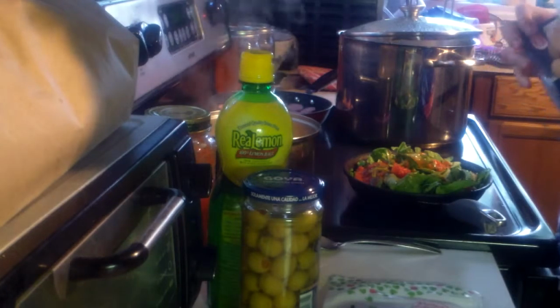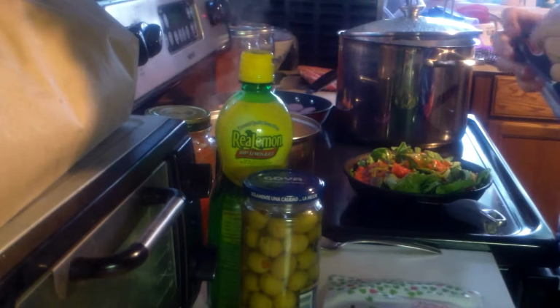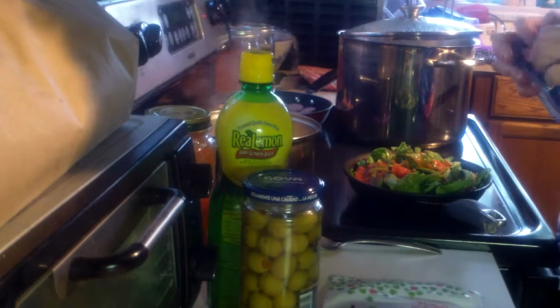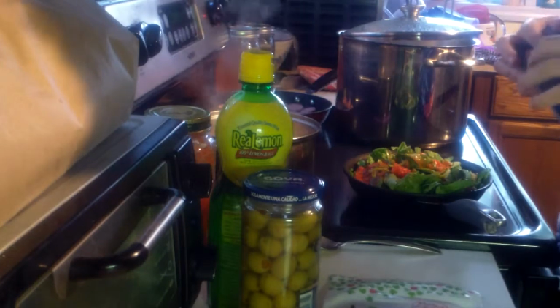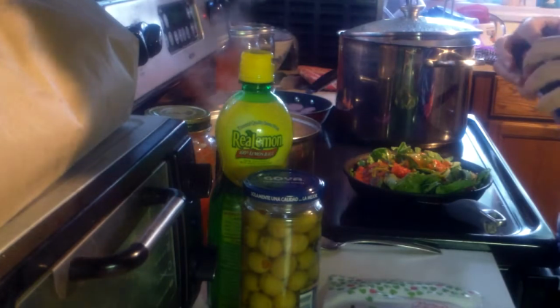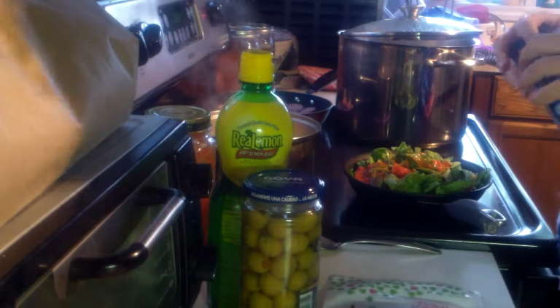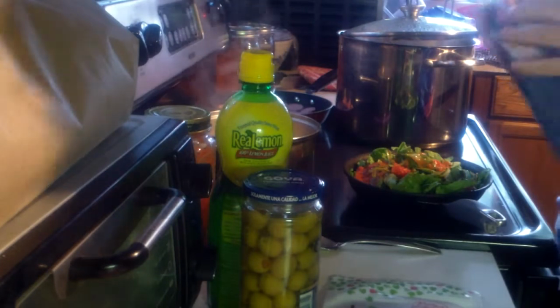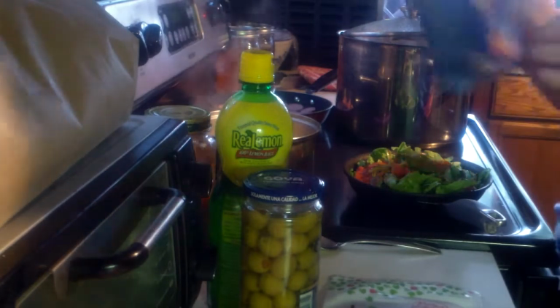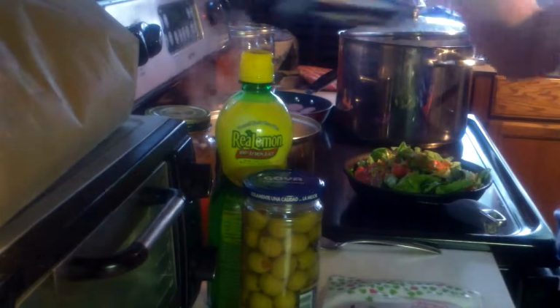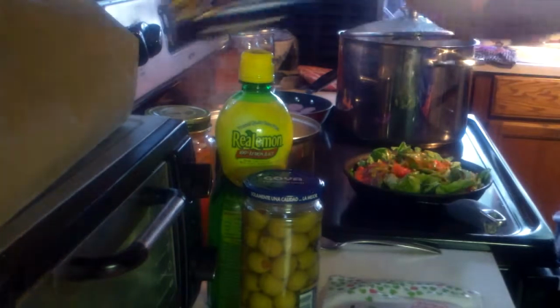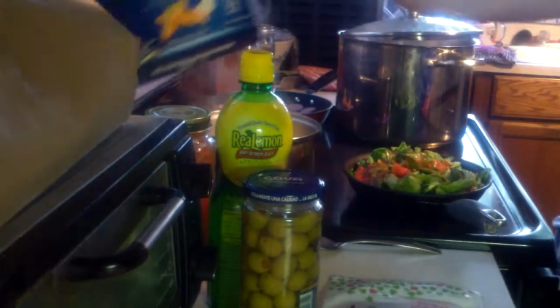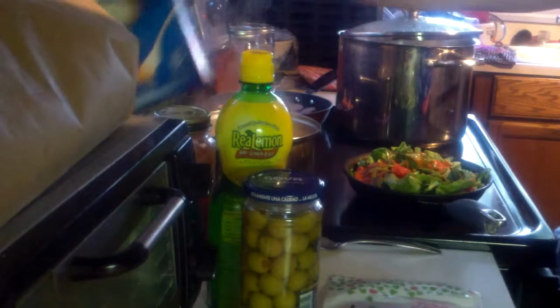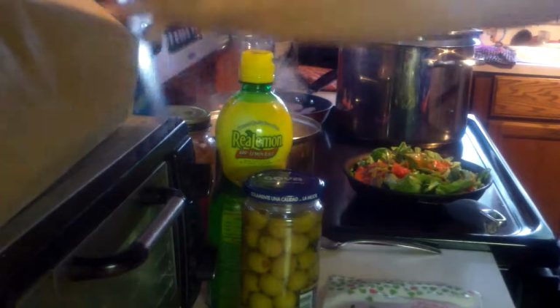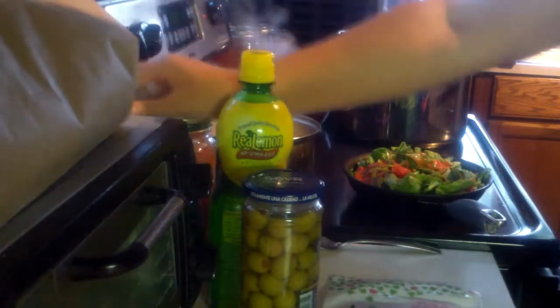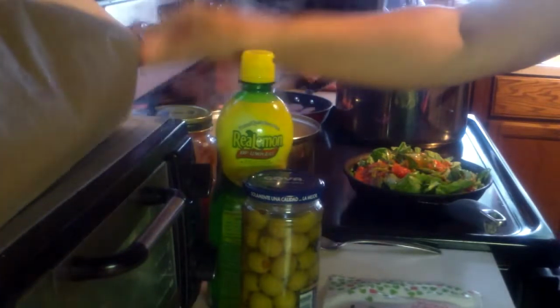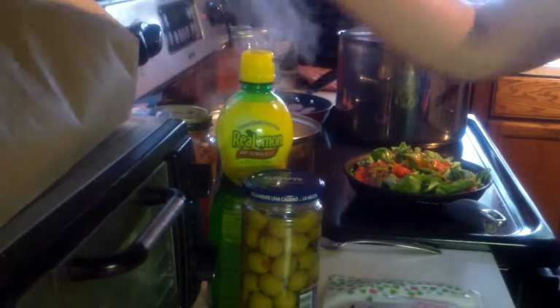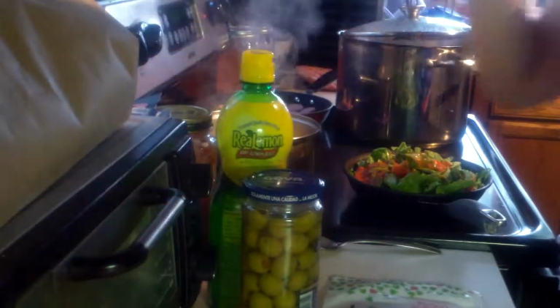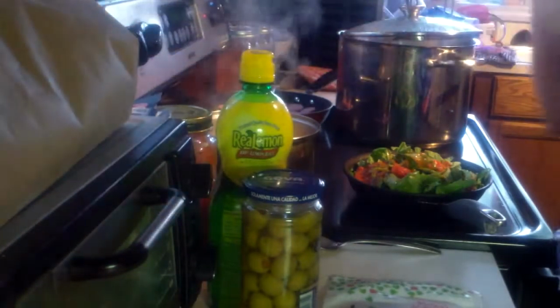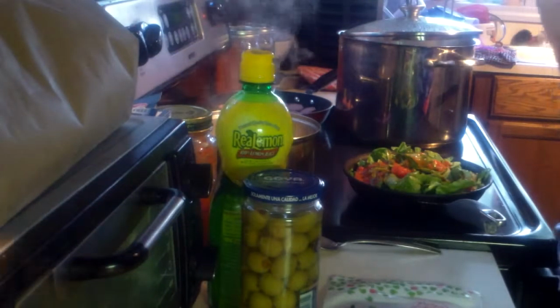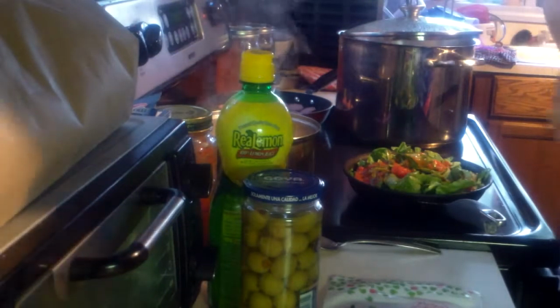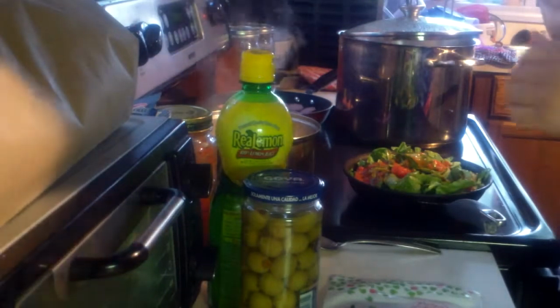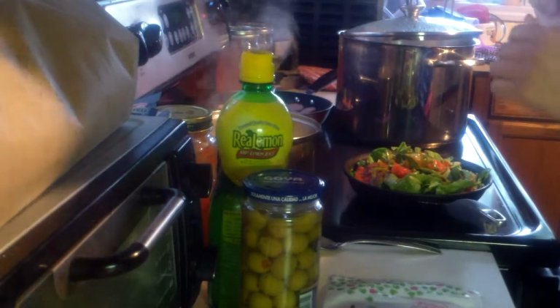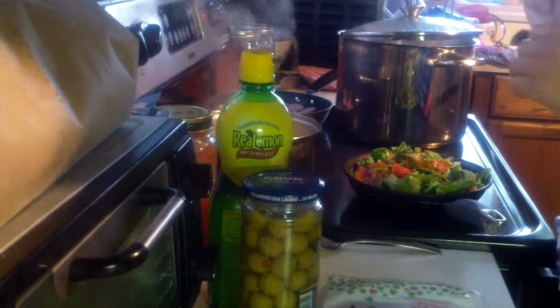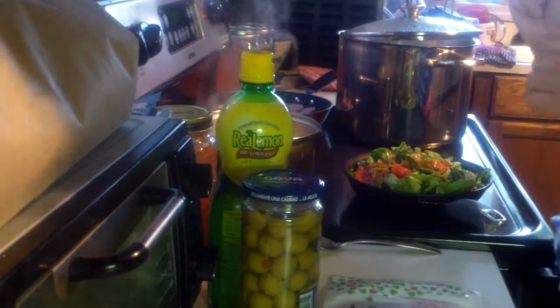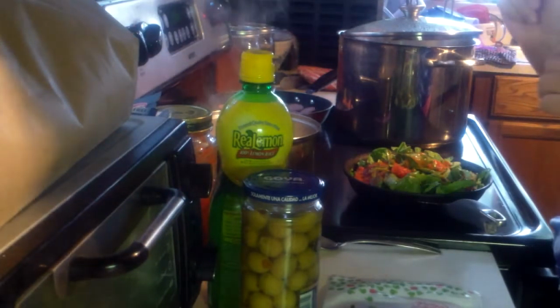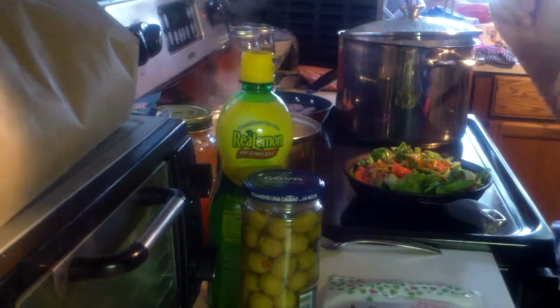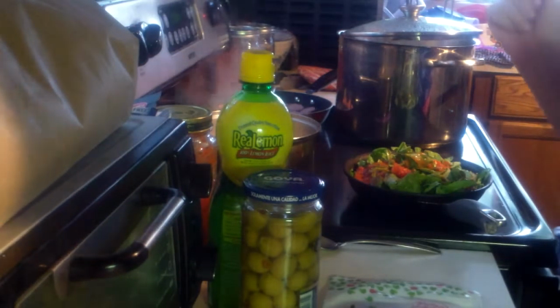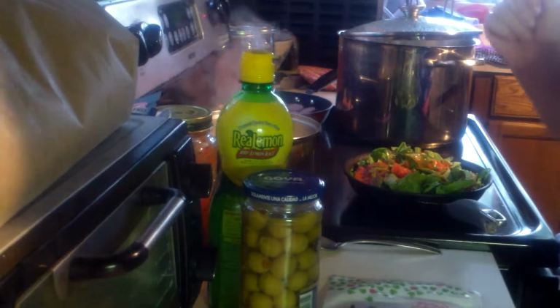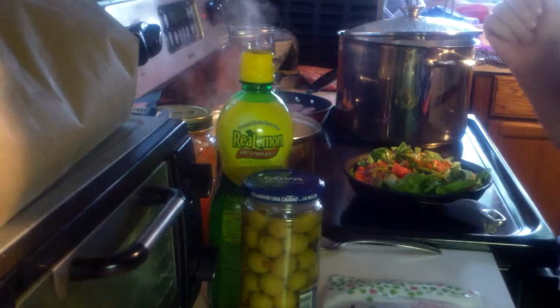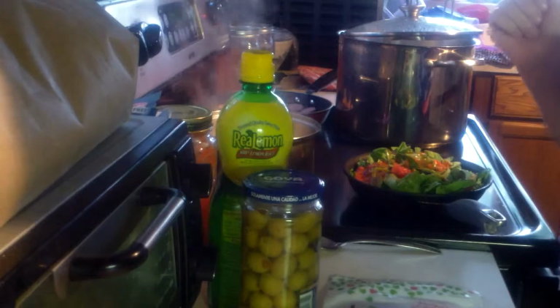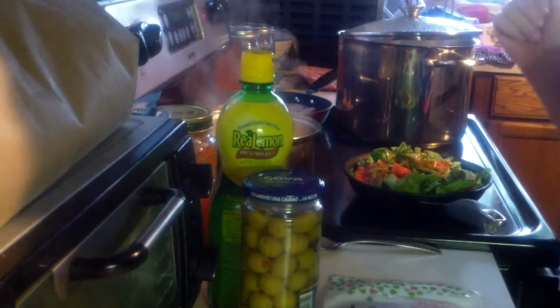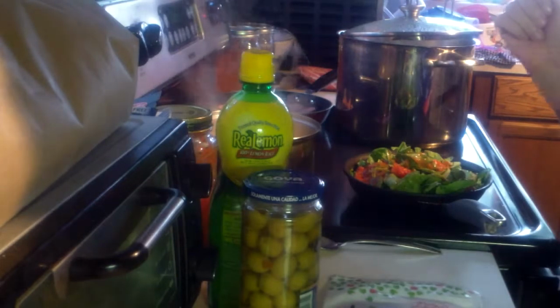I get my pasta from my mom's grocery store — that's called her basement.